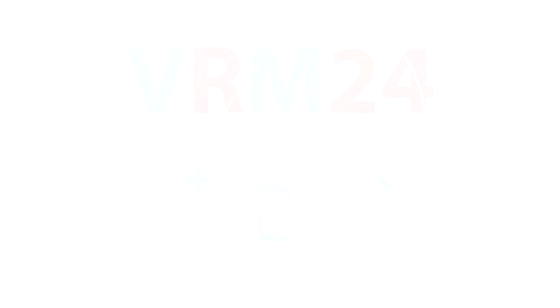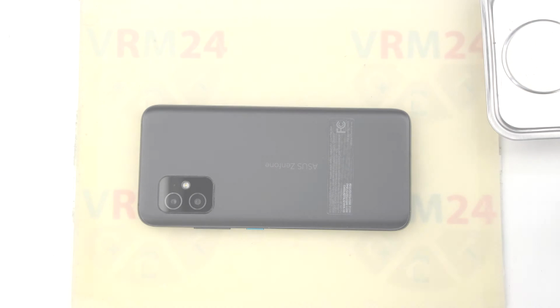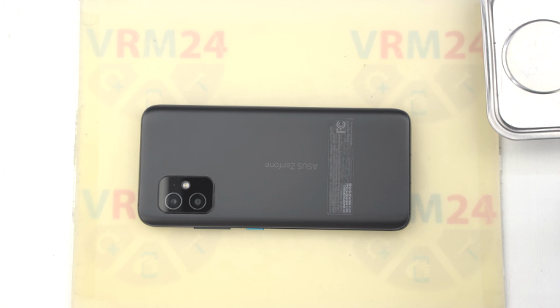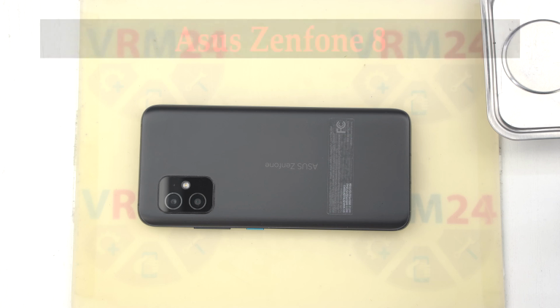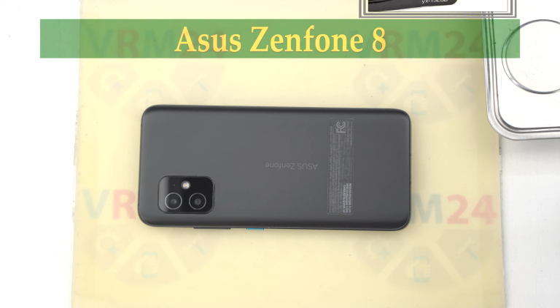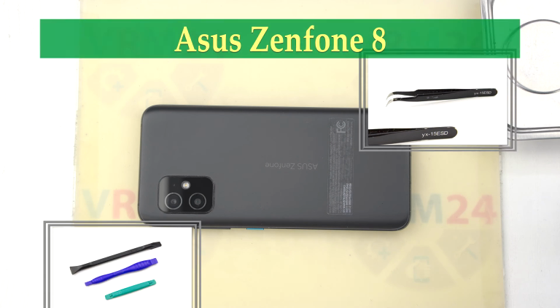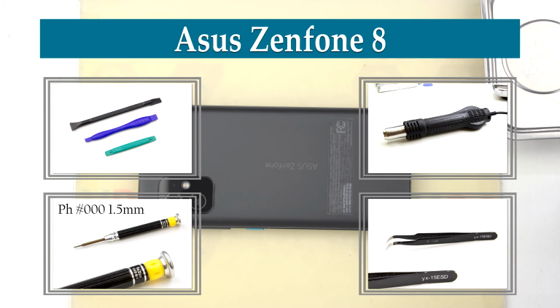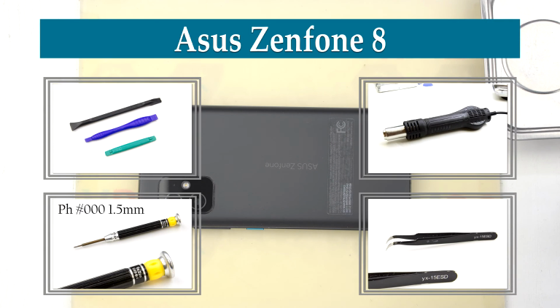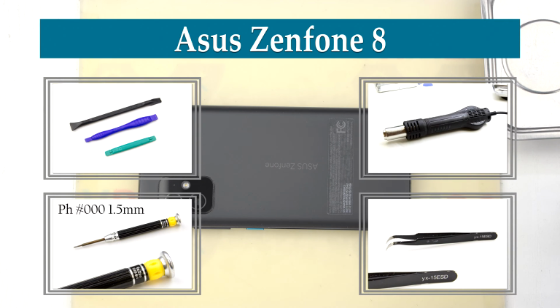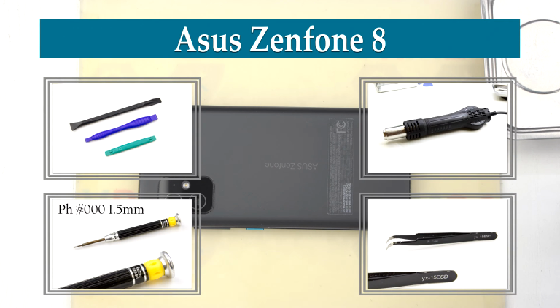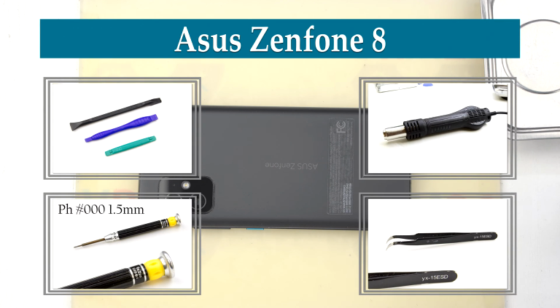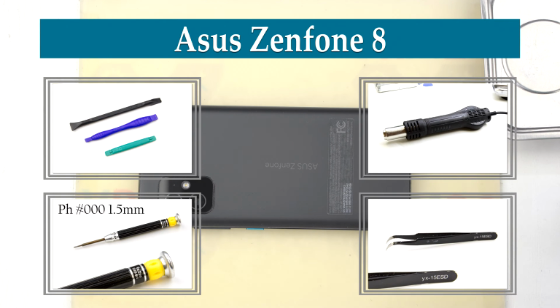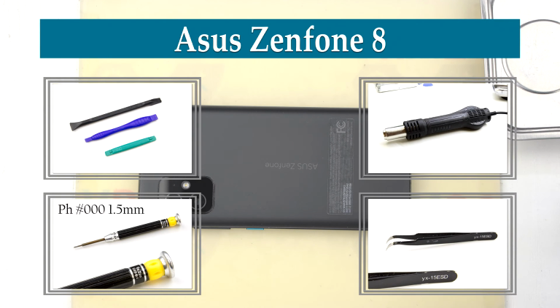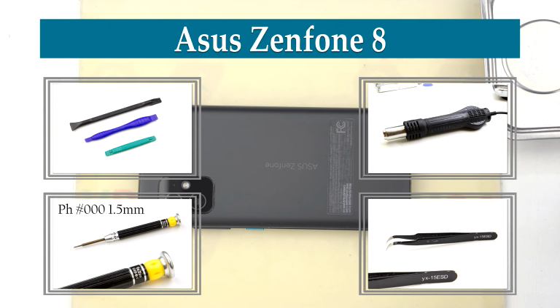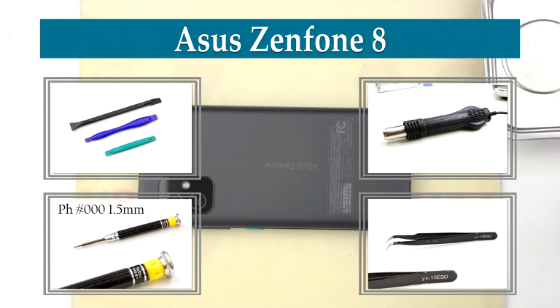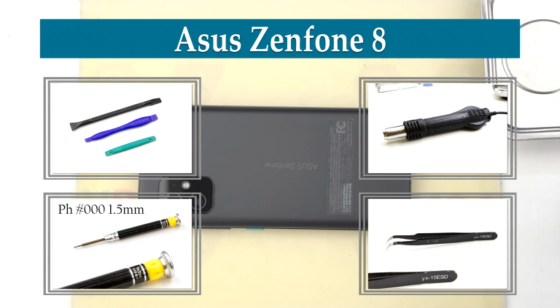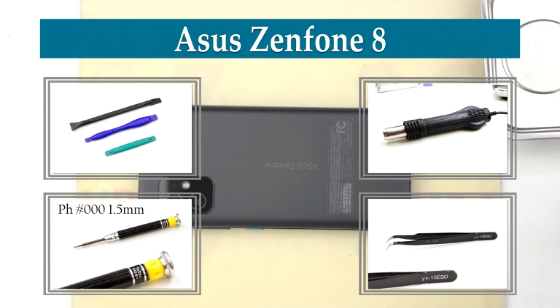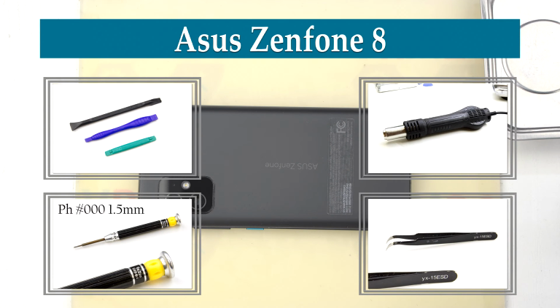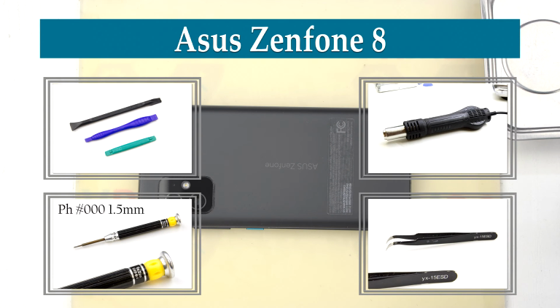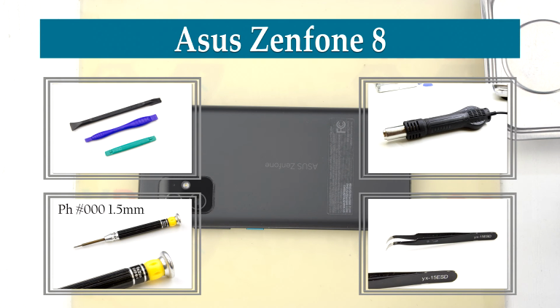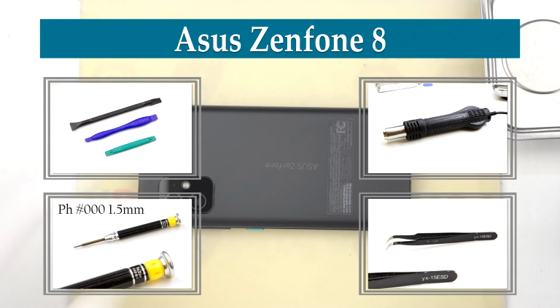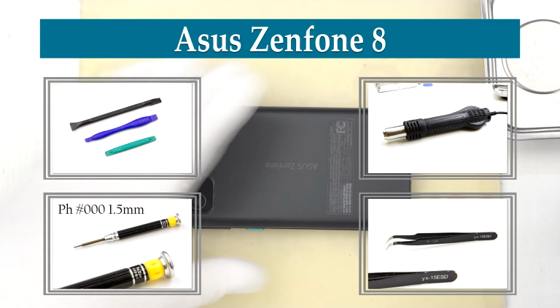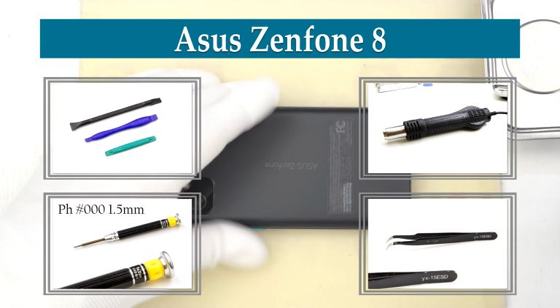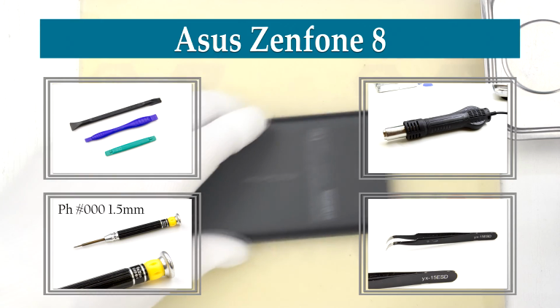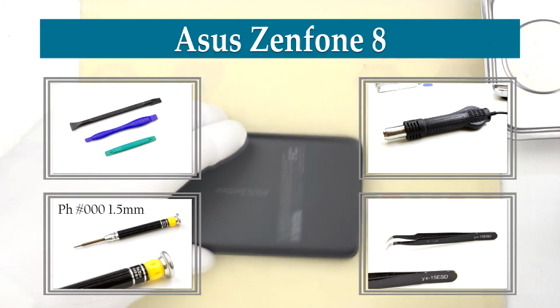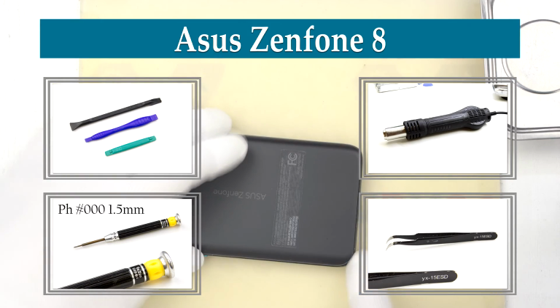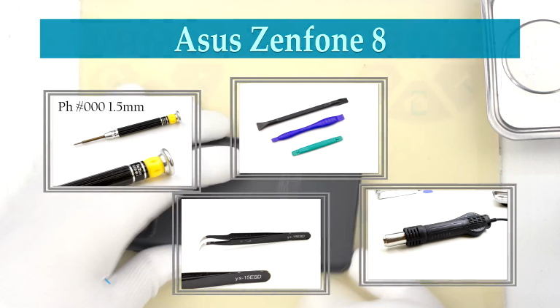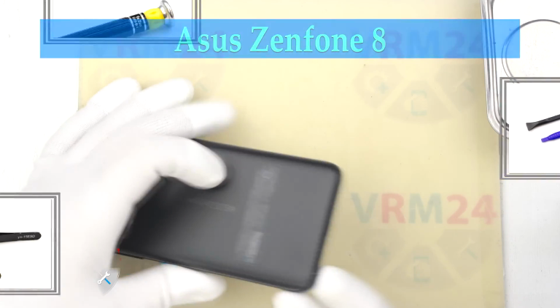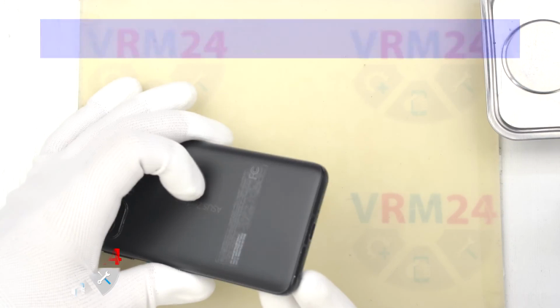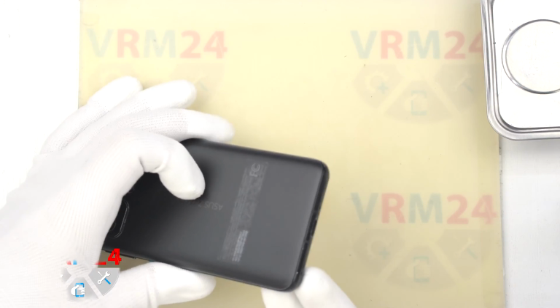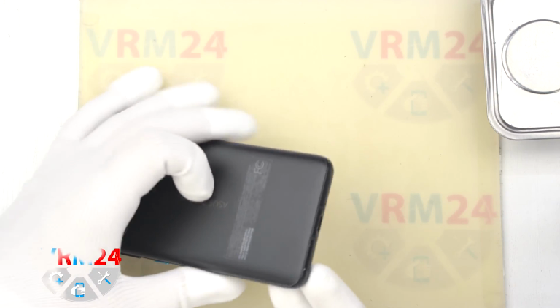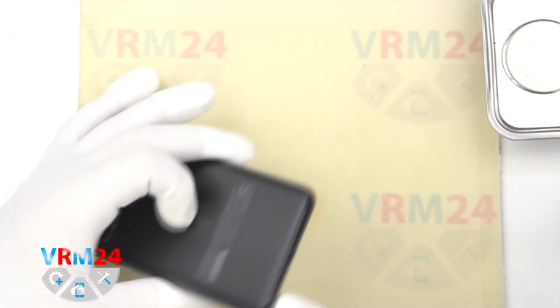Hi guys, you are on Variant24.com and today we will disassemble the smartphone Asus Zenfone 8.